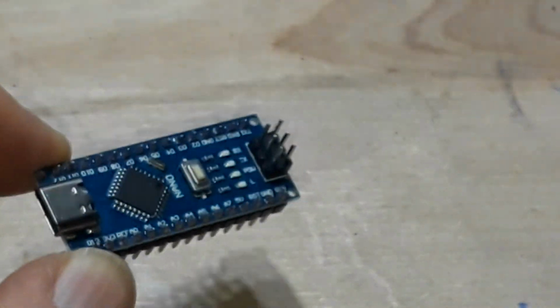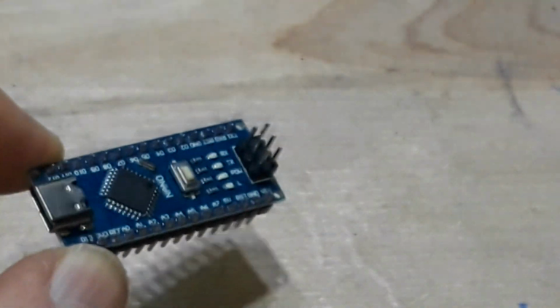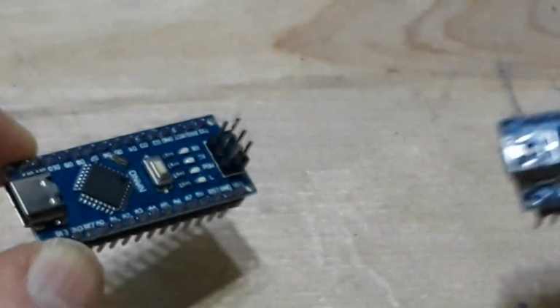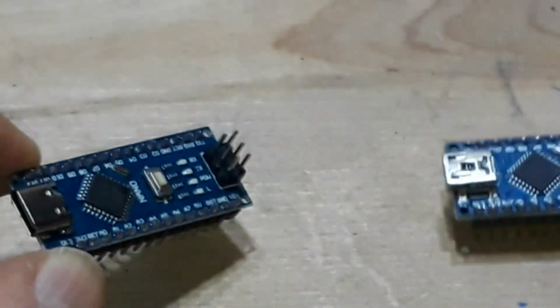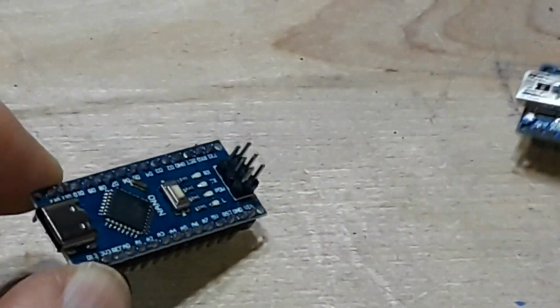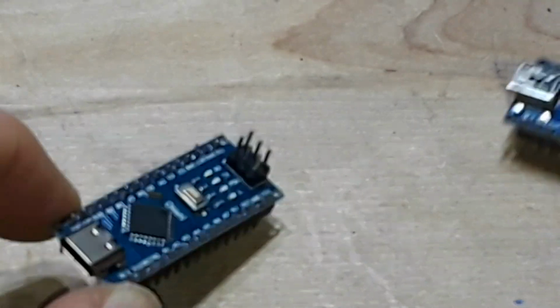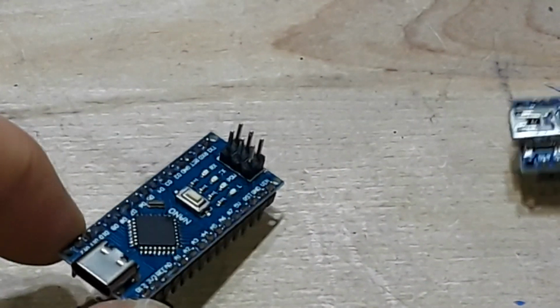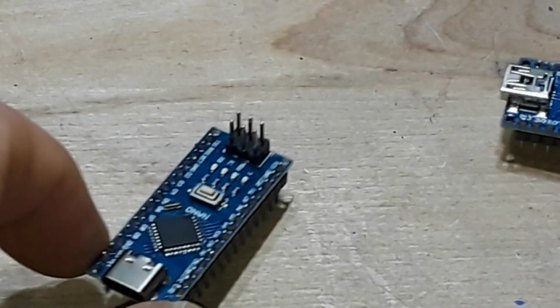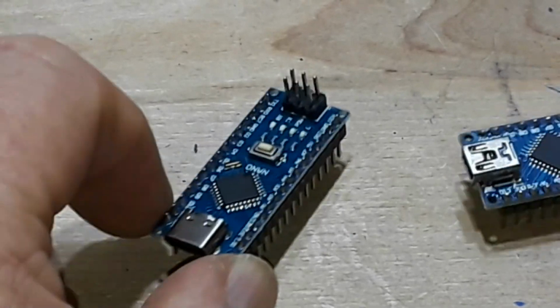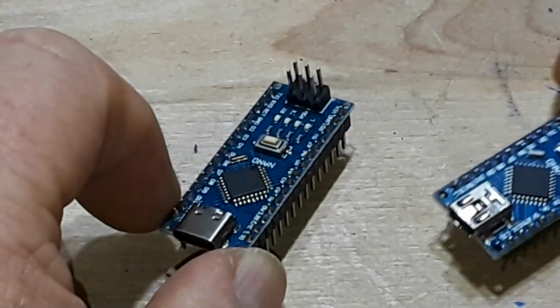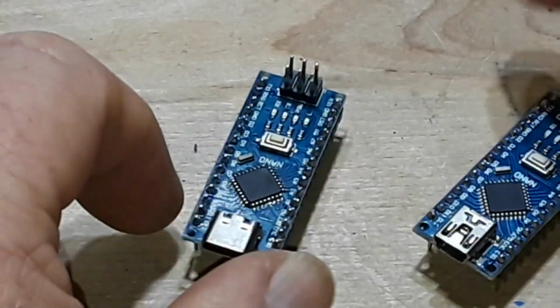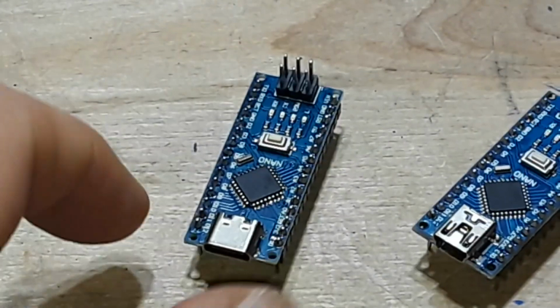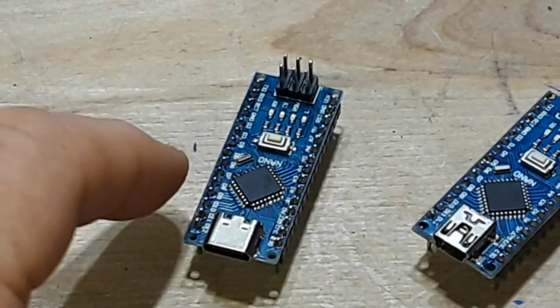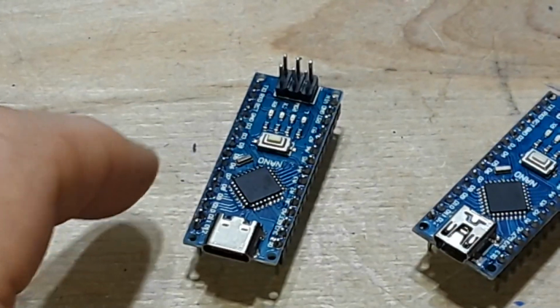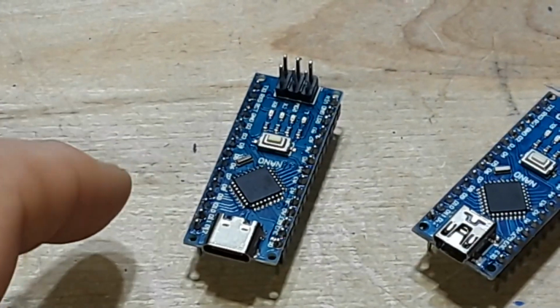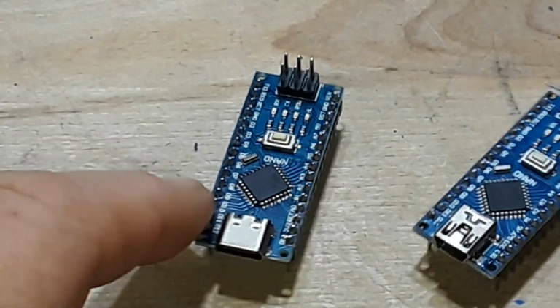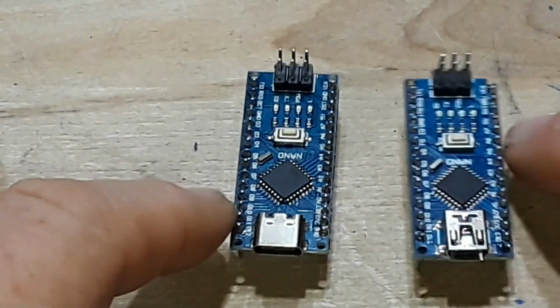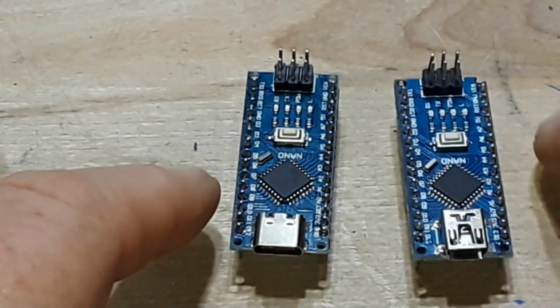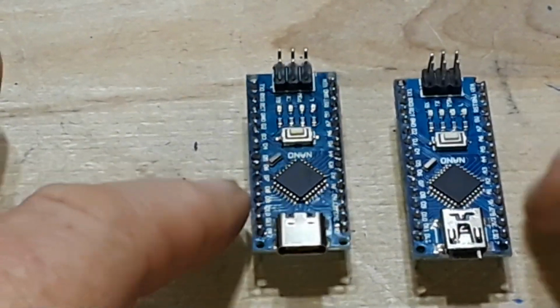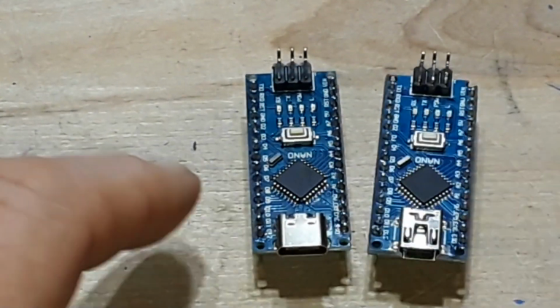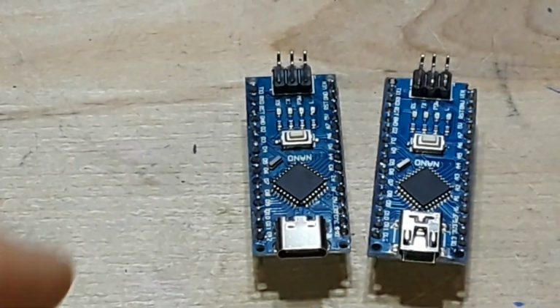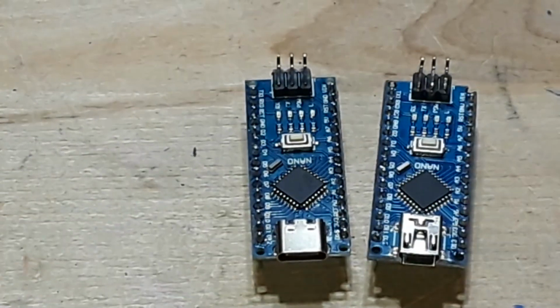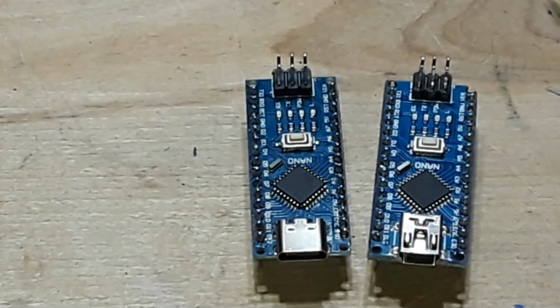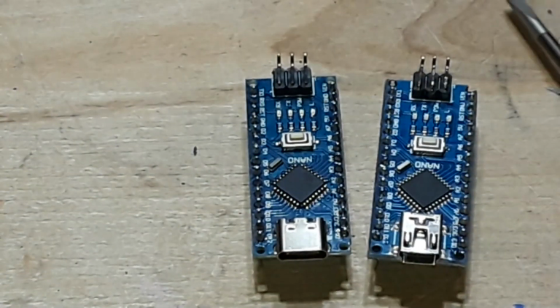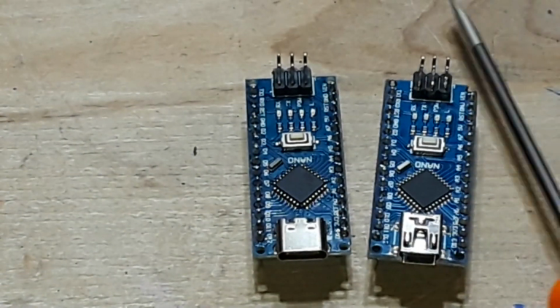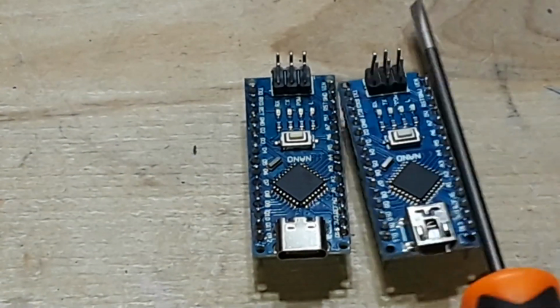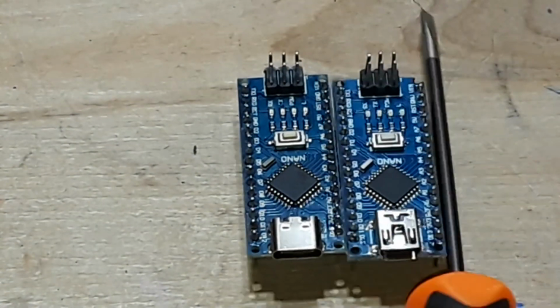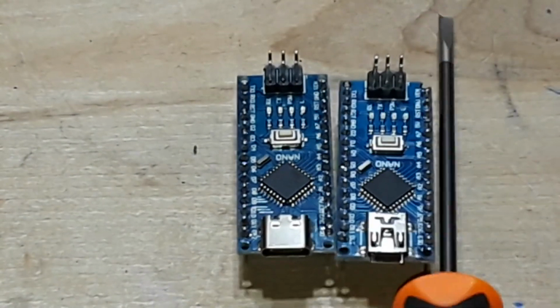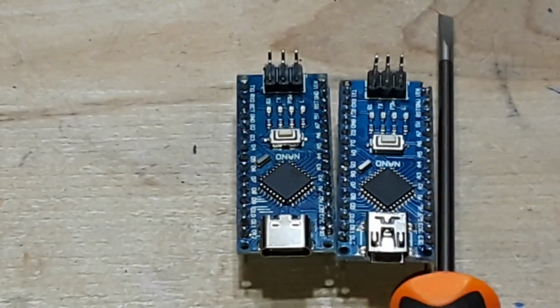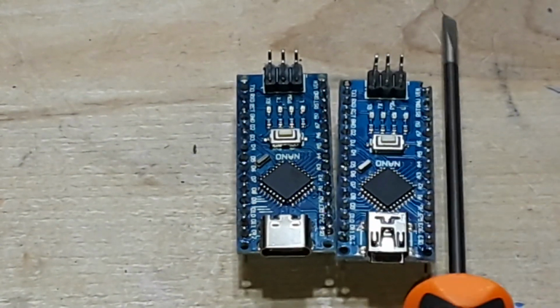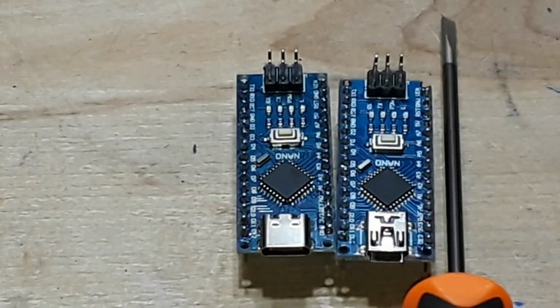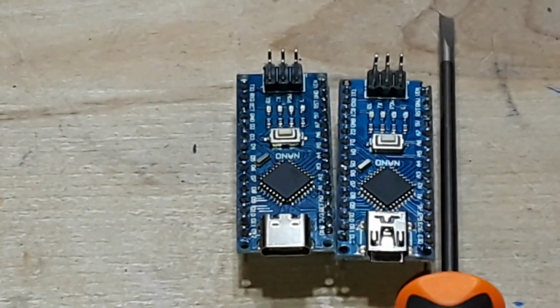Electrically this is the same as the Uno R3 — the exact same chip. The only difference is they put it onto a smaller form factor. All the PWM pins match up, current ratings are all the same, just a different form factor, and I find these are a lot easier to get into a project you're working with.